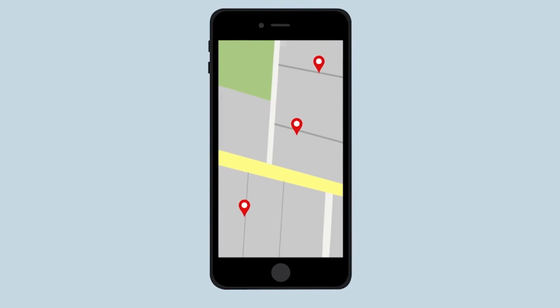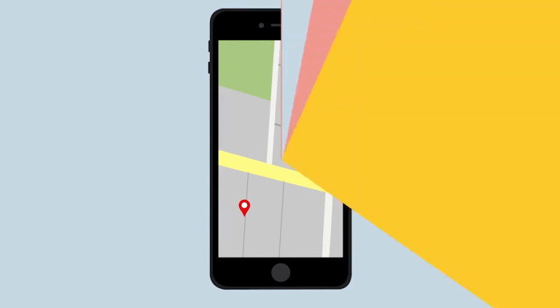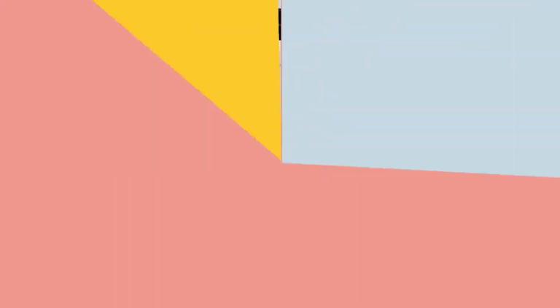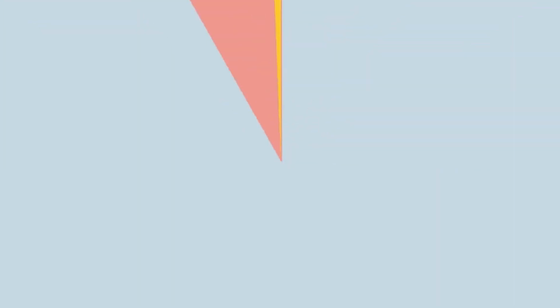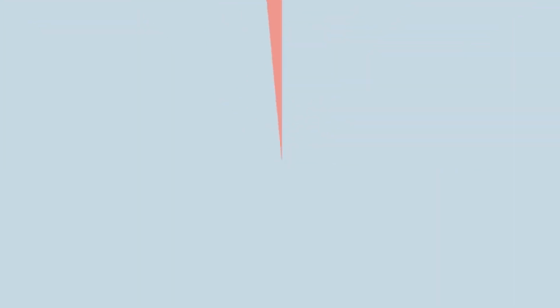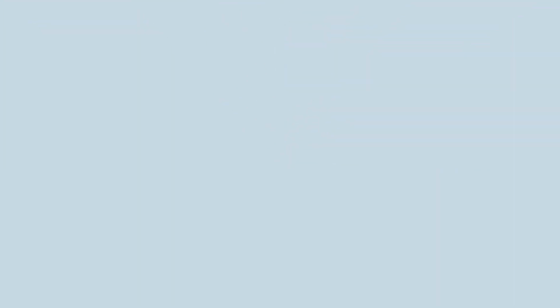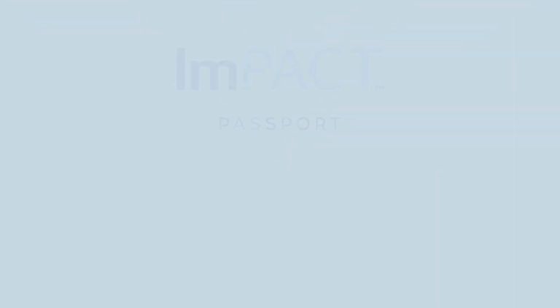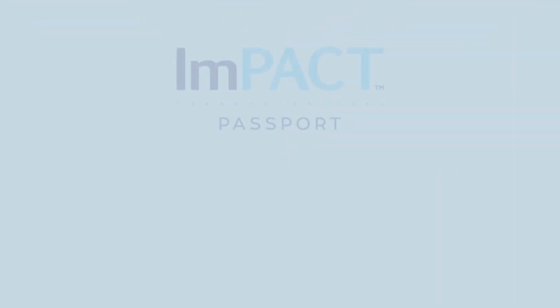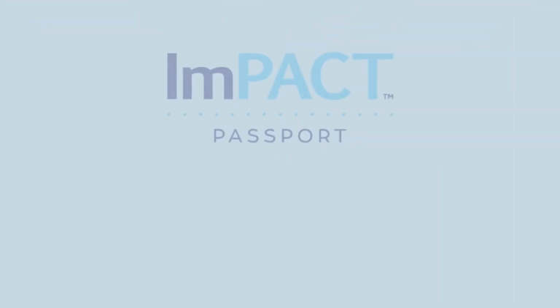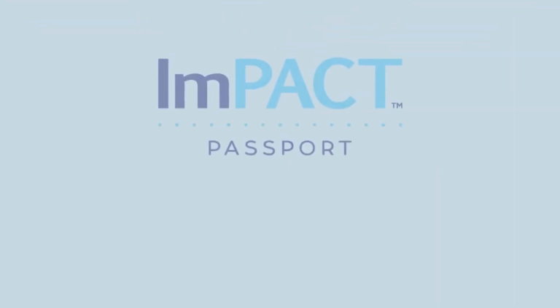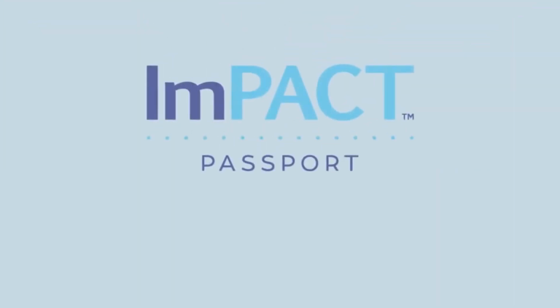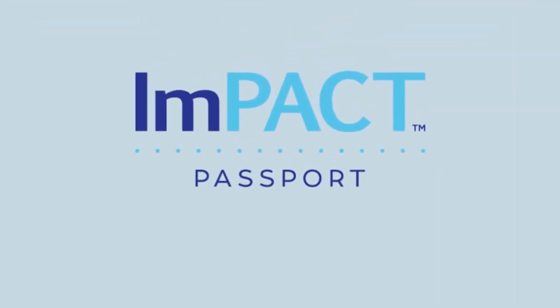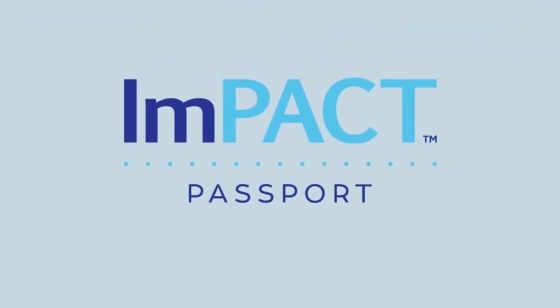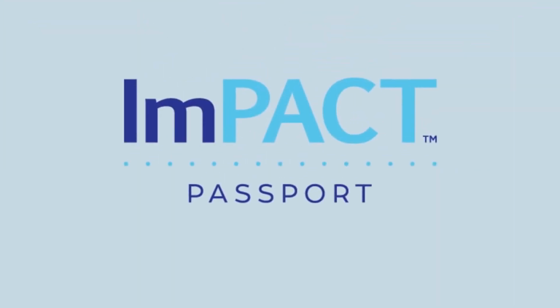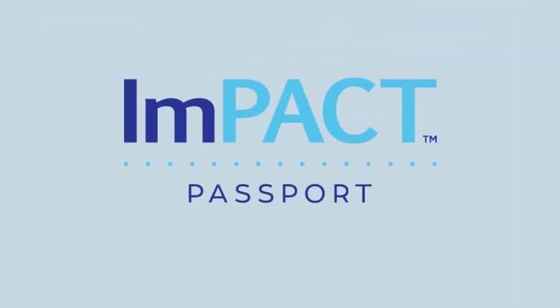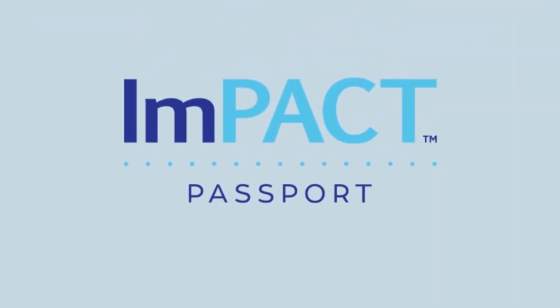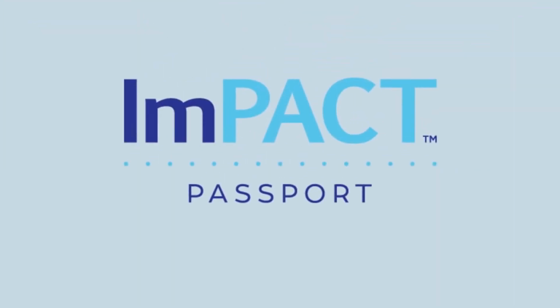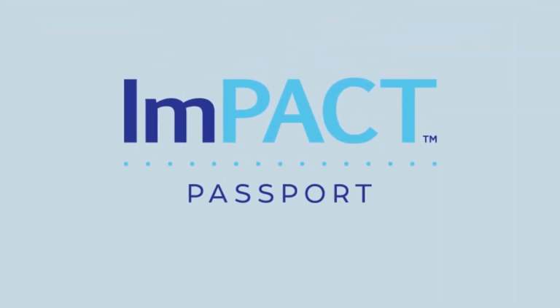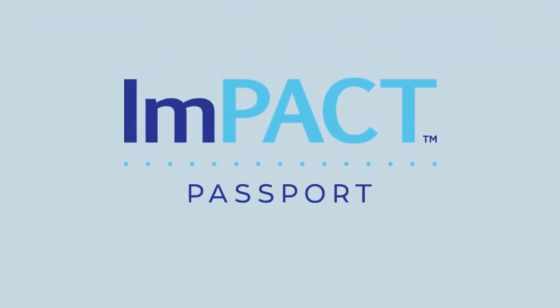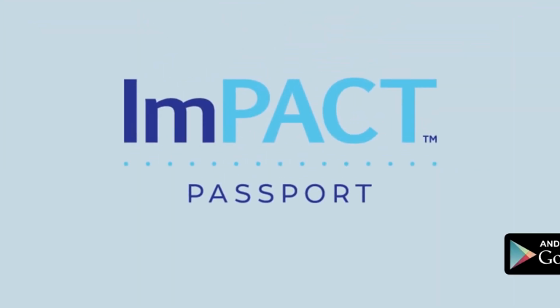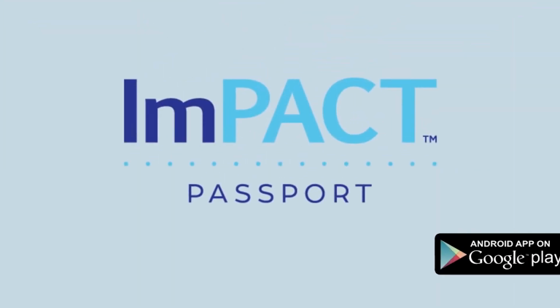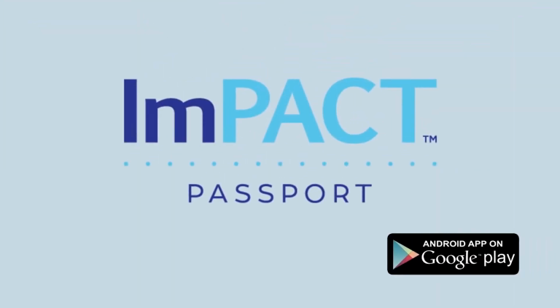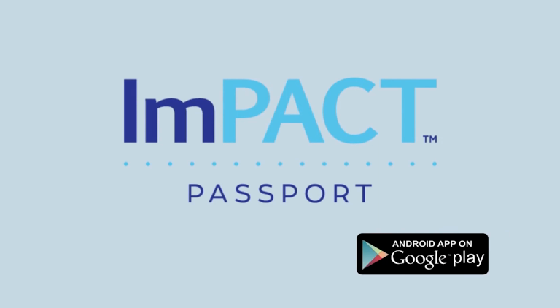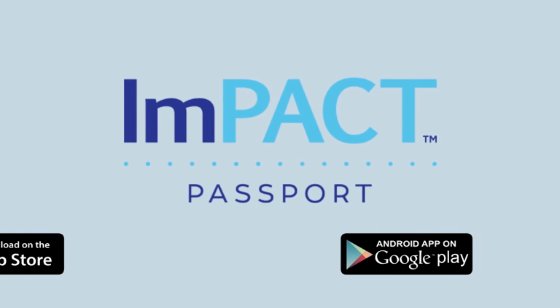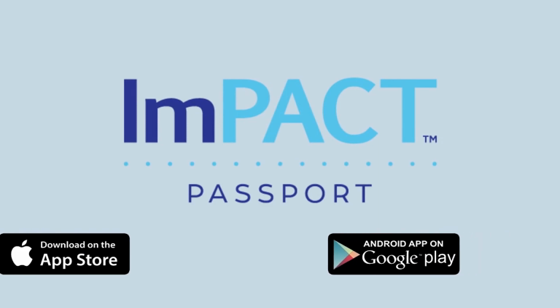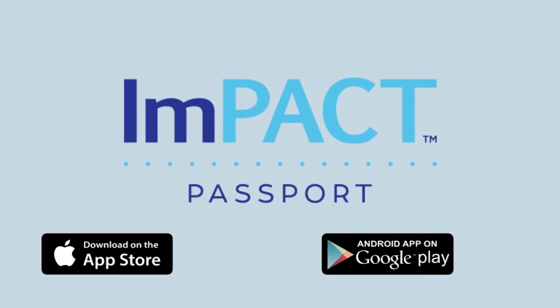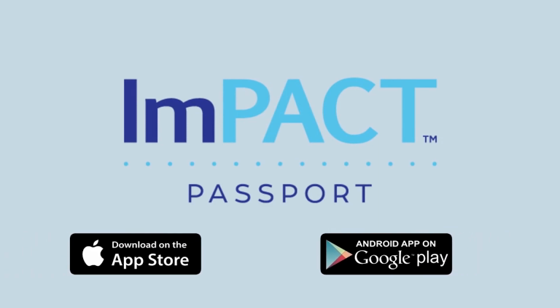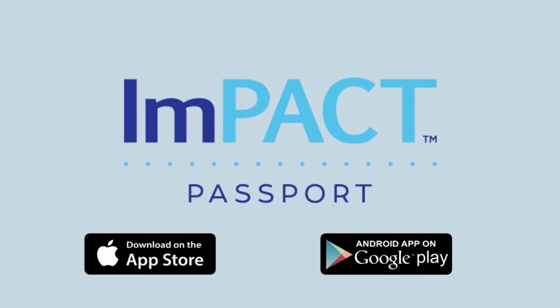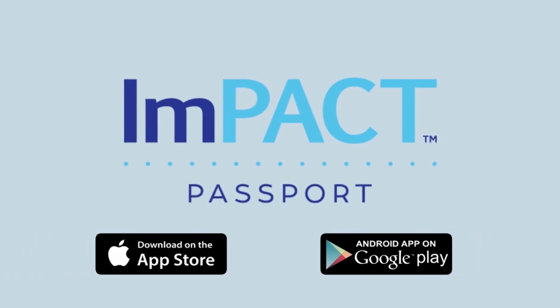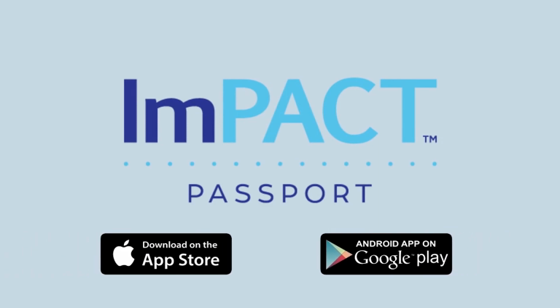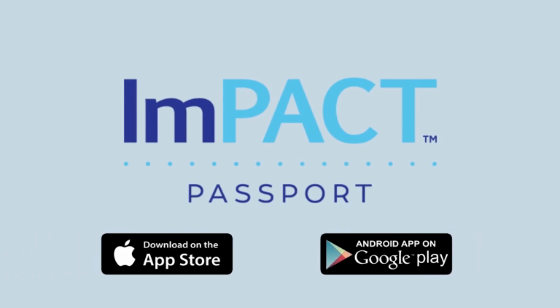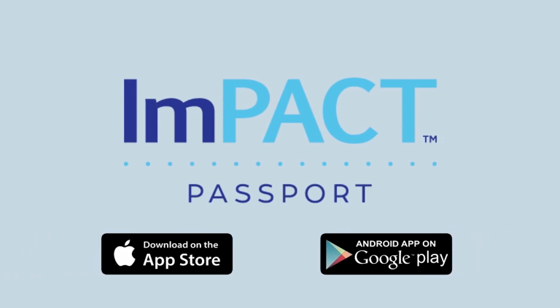So what are you waiting for? Download the Impact Passport app in the Play Store or App Store to get started today.